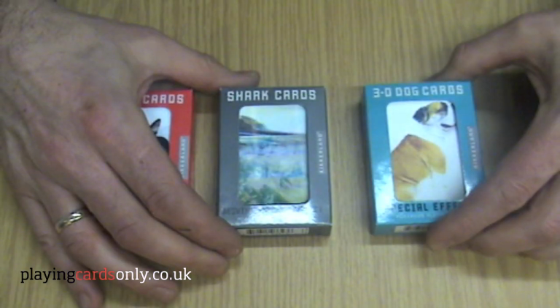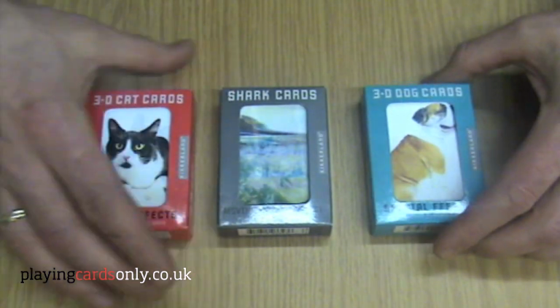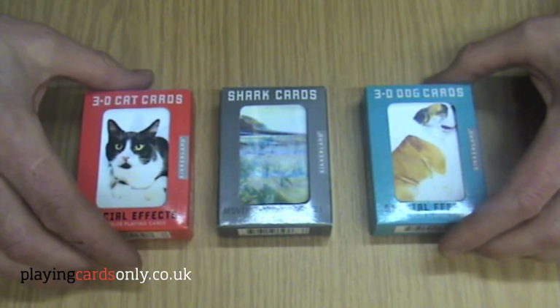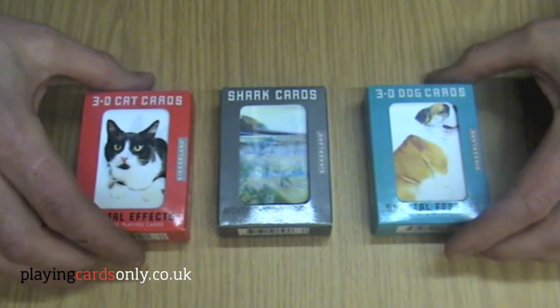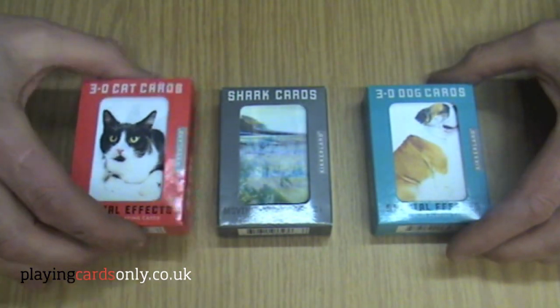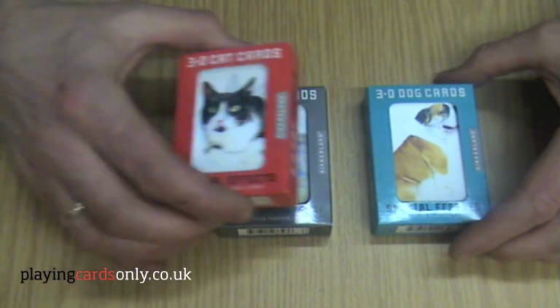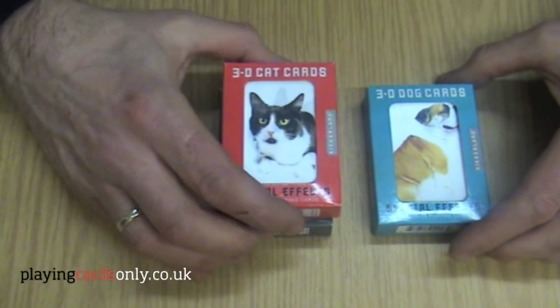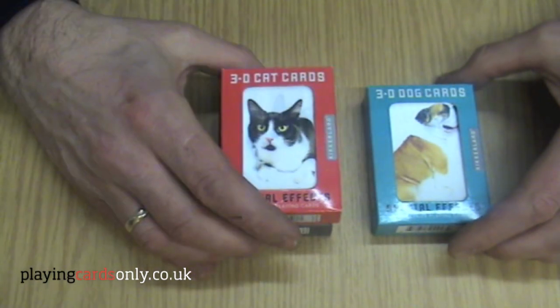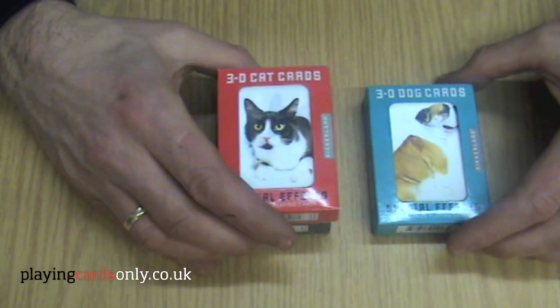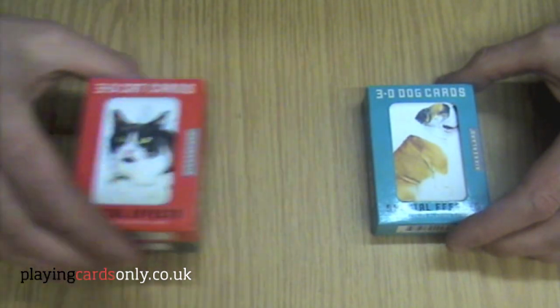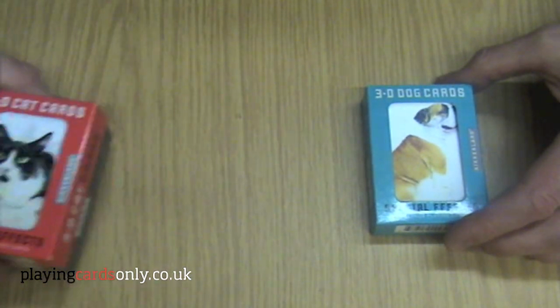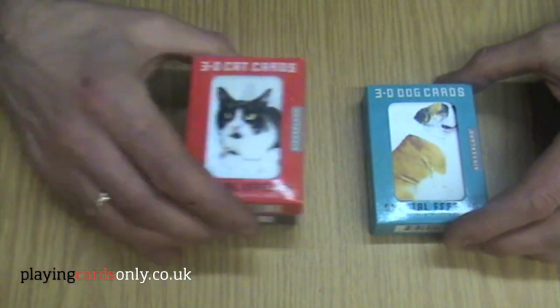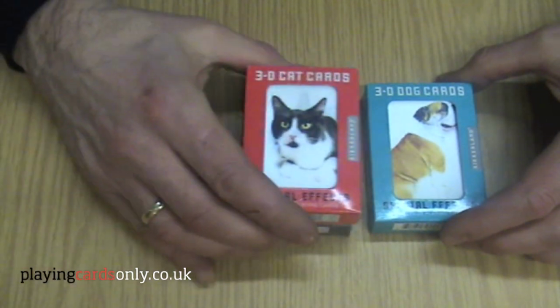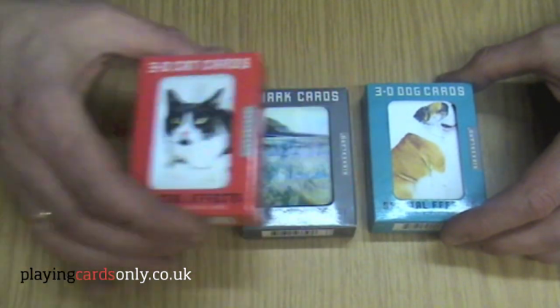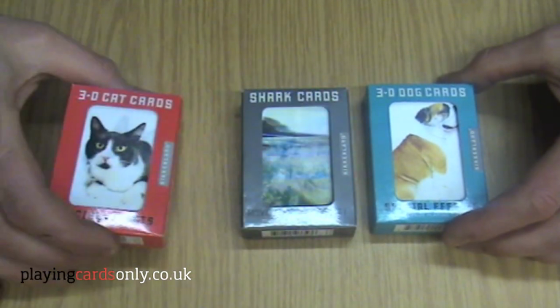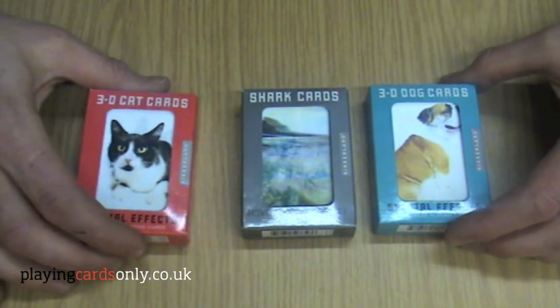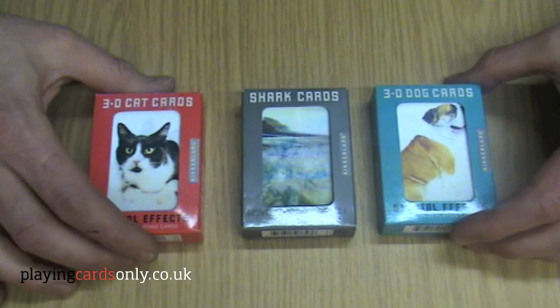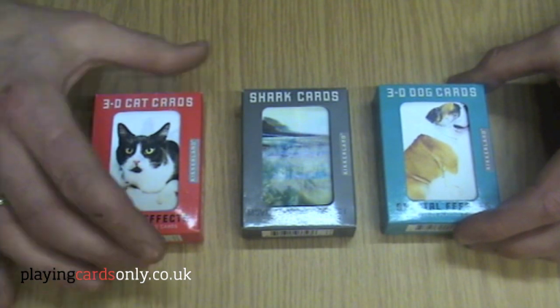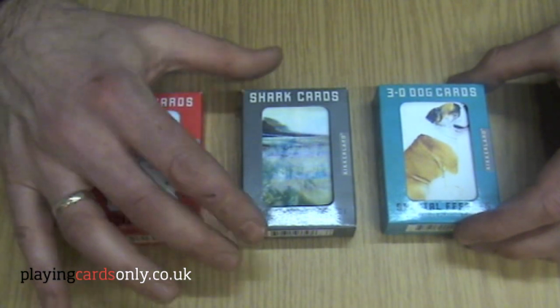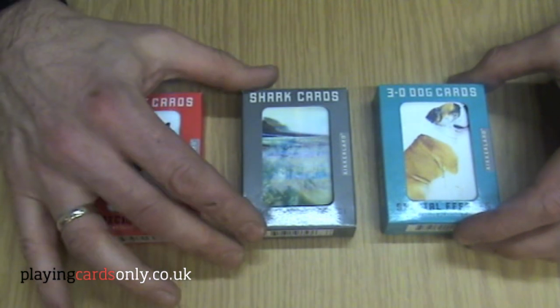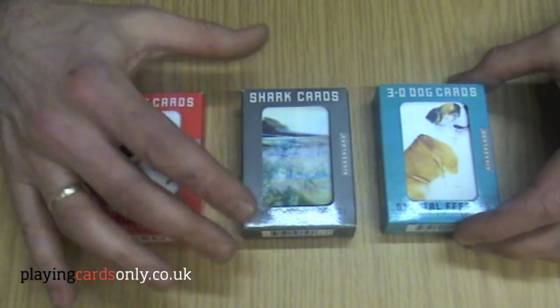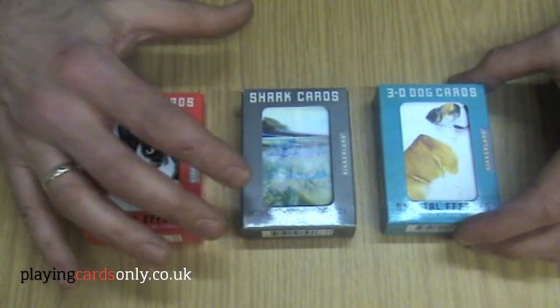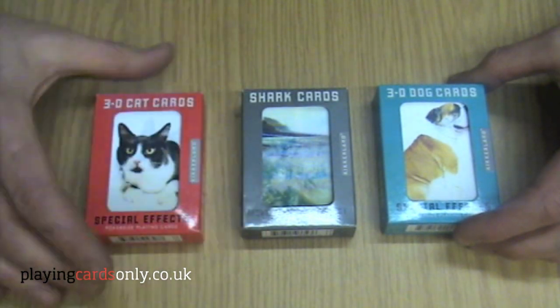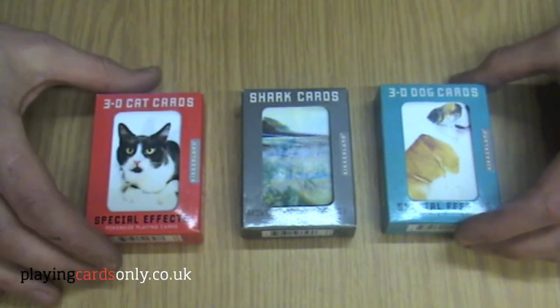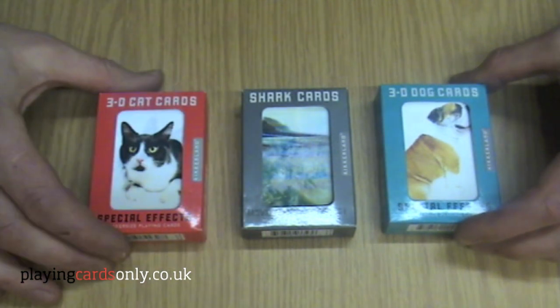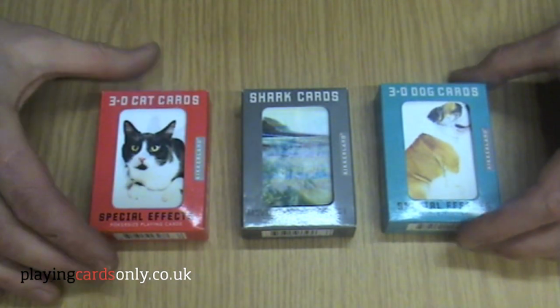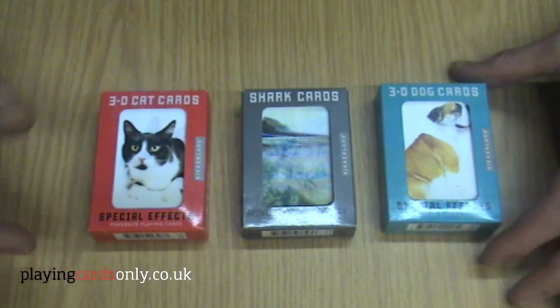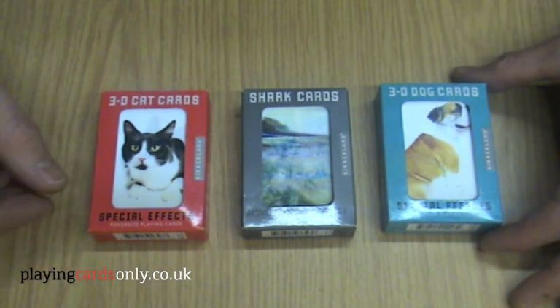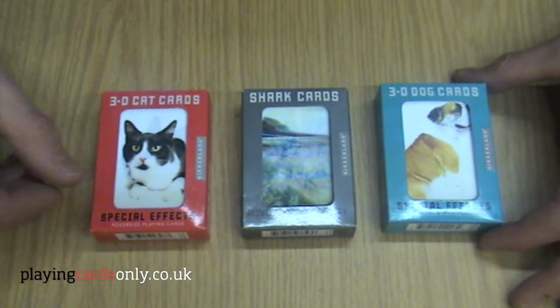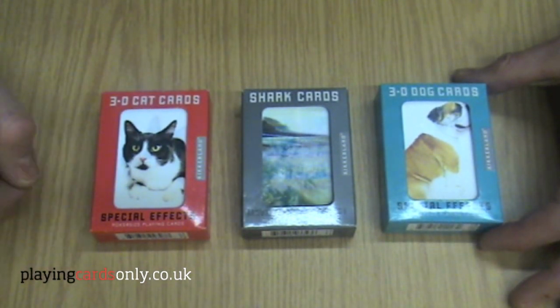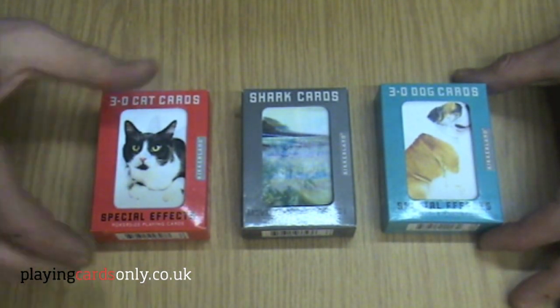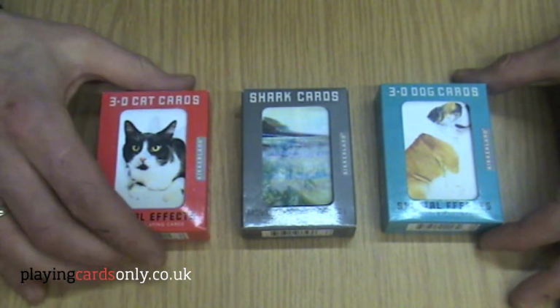So we're going to focus today on the dog cards, but they also come in a shark pack and cats.